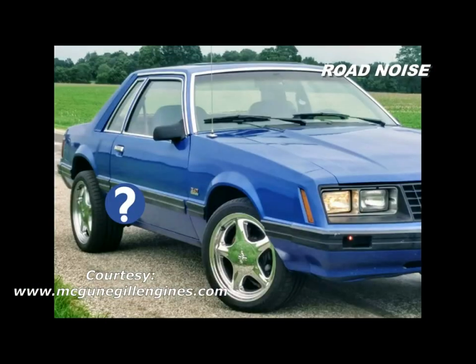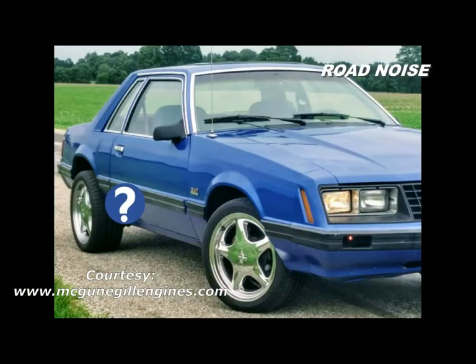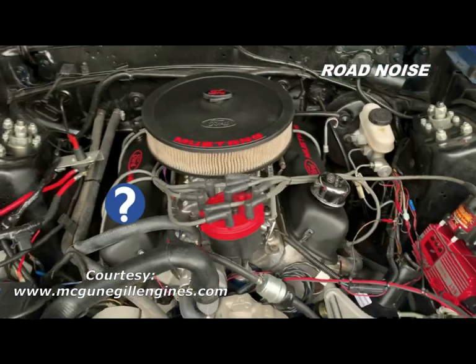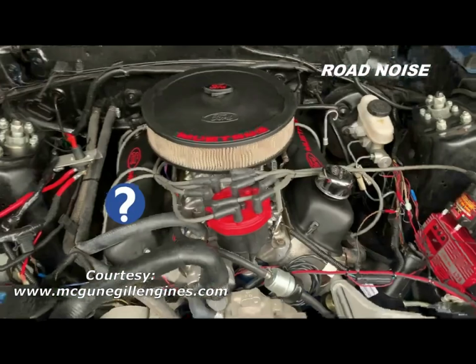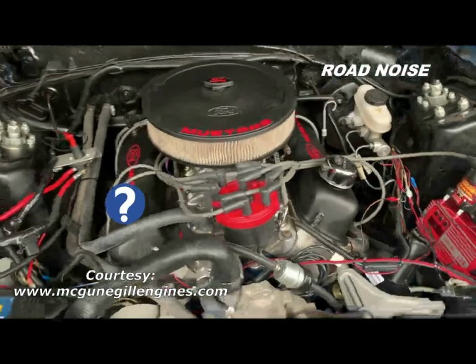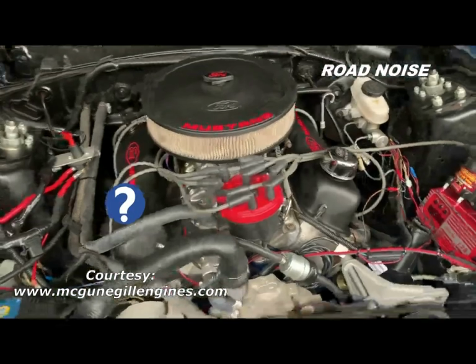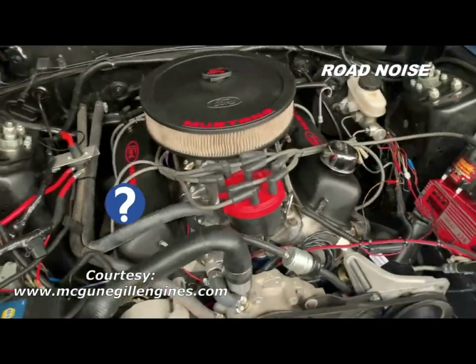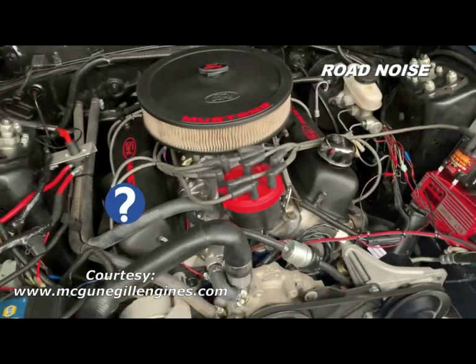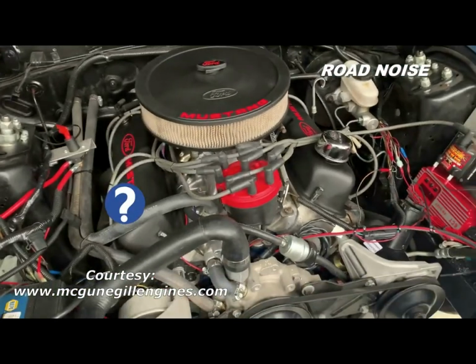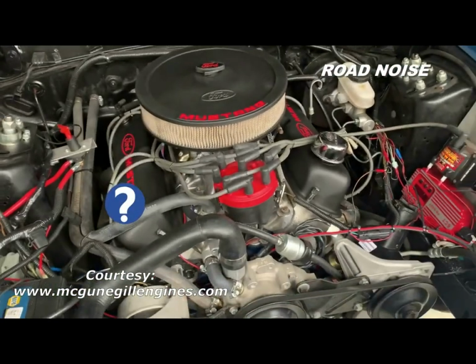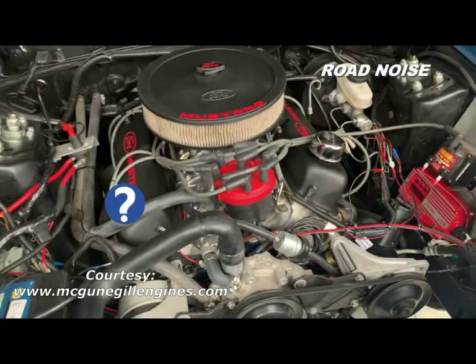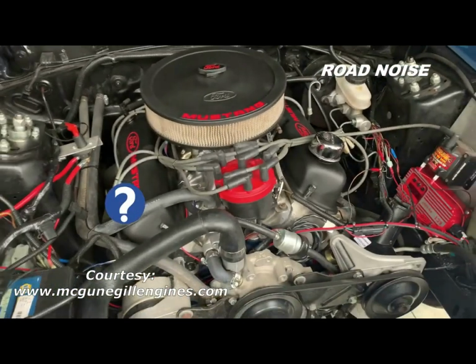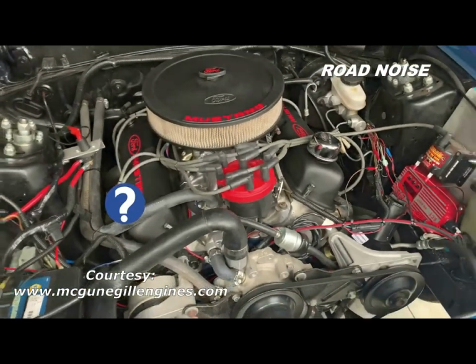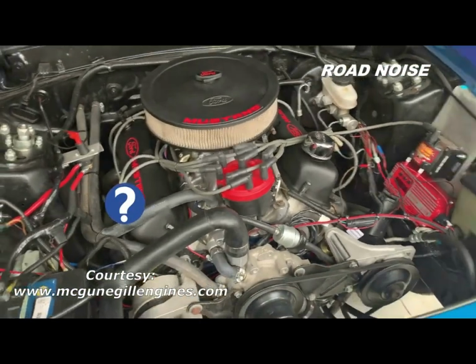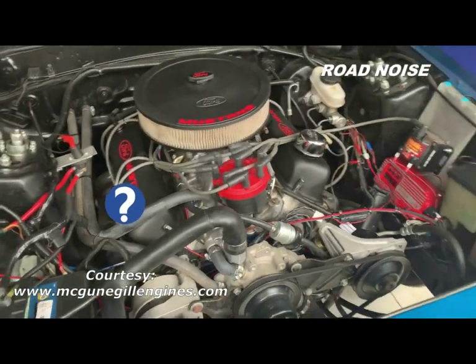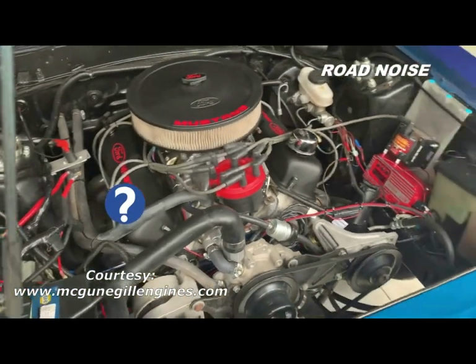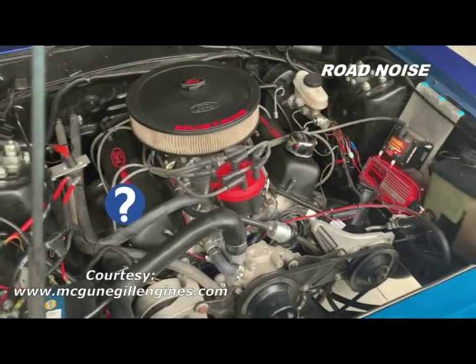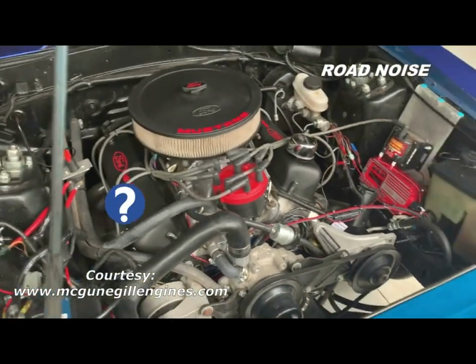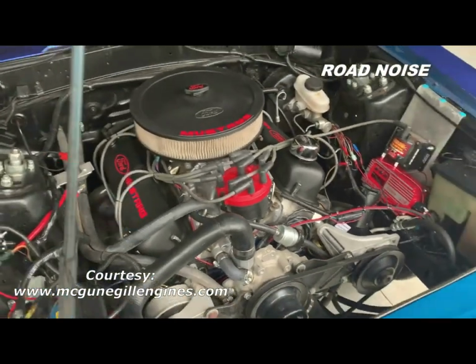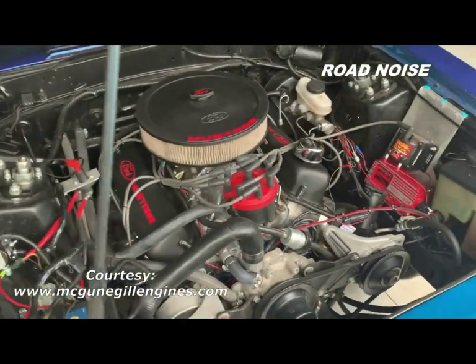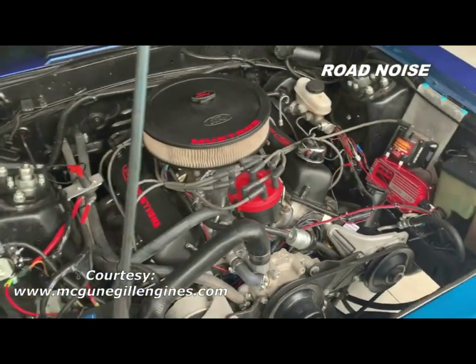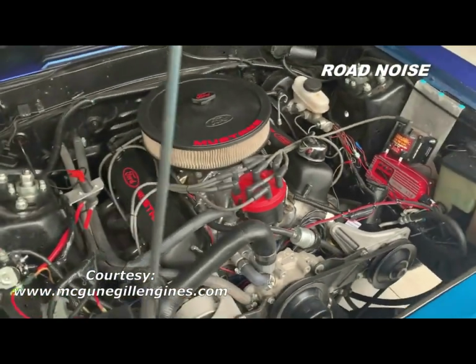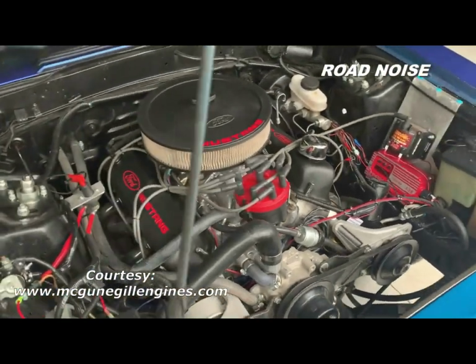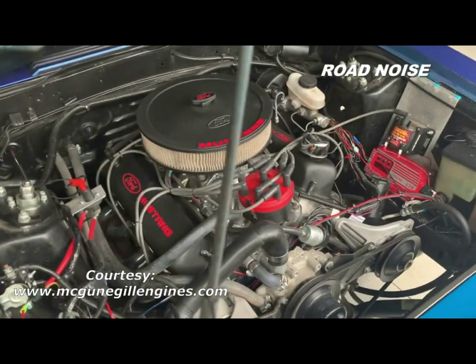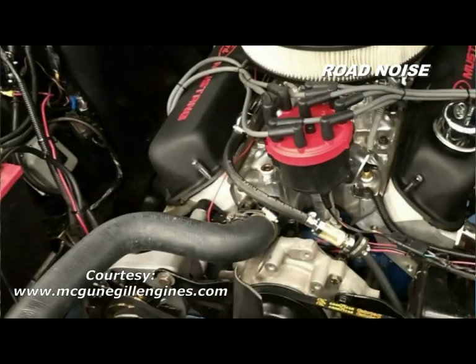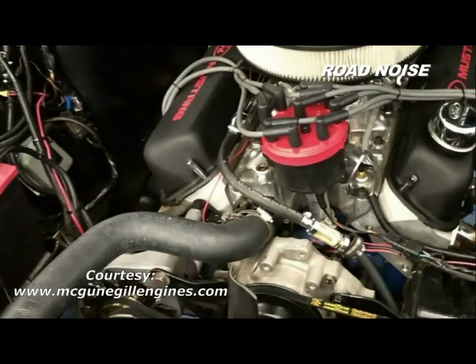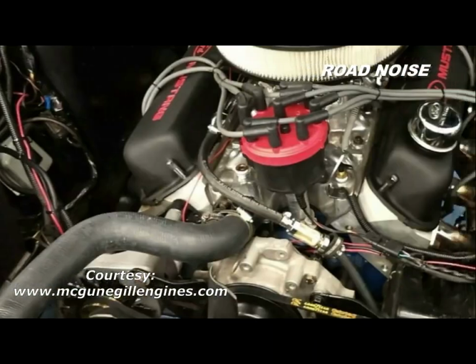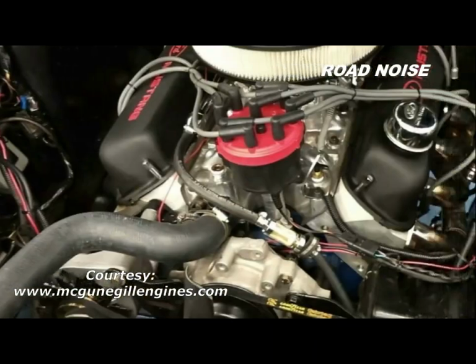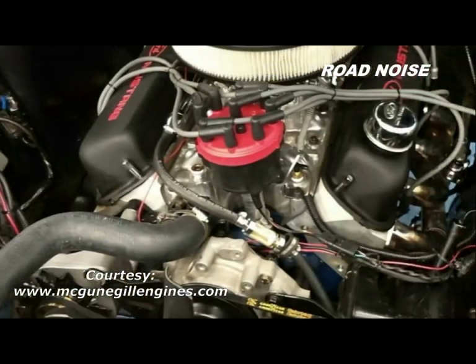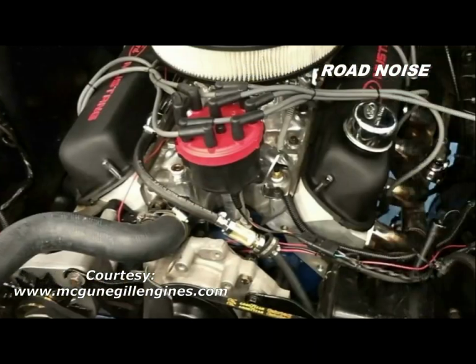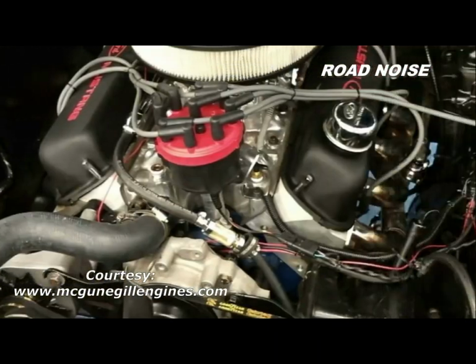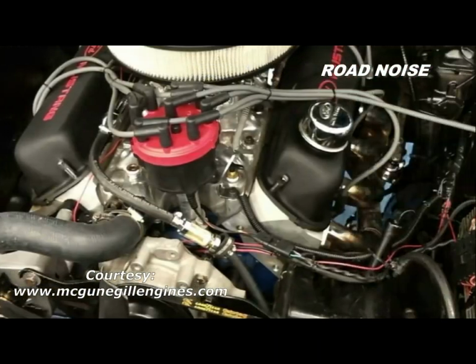He said, tell me what you want — would you like 600 or 700 horsepower?